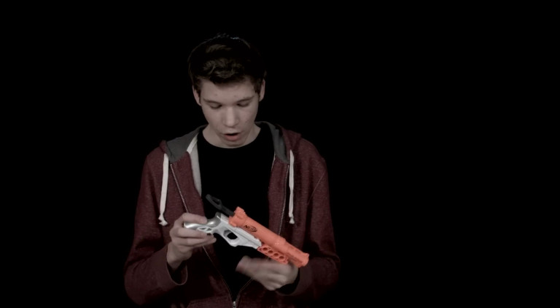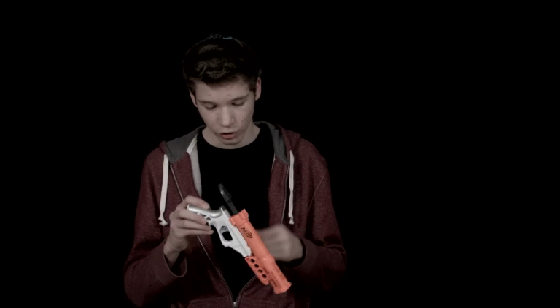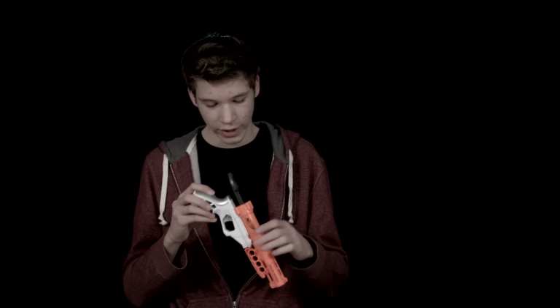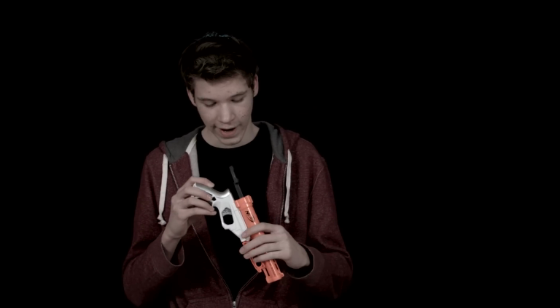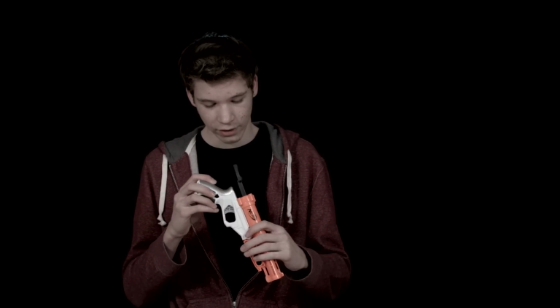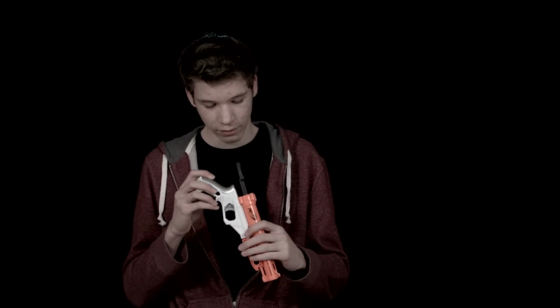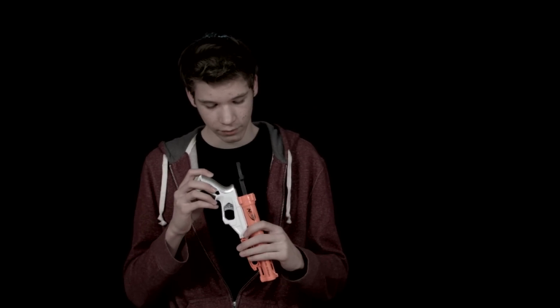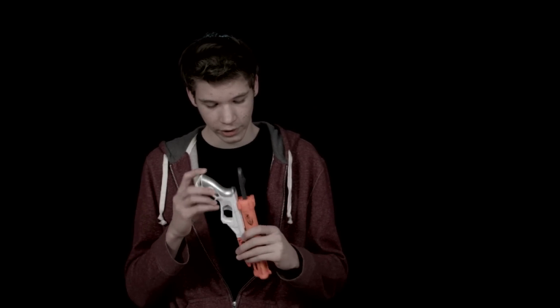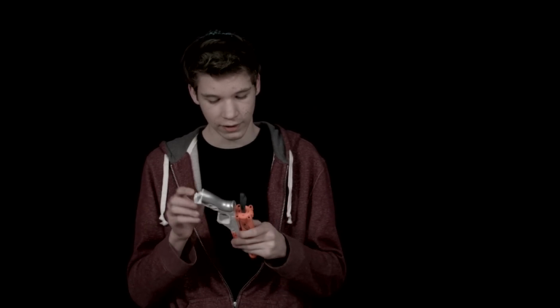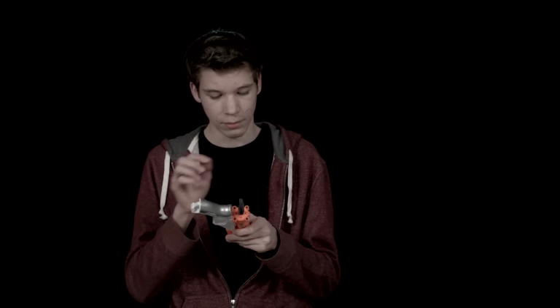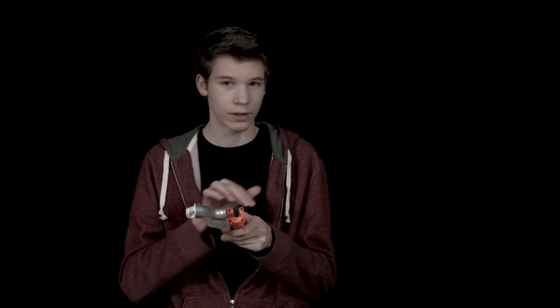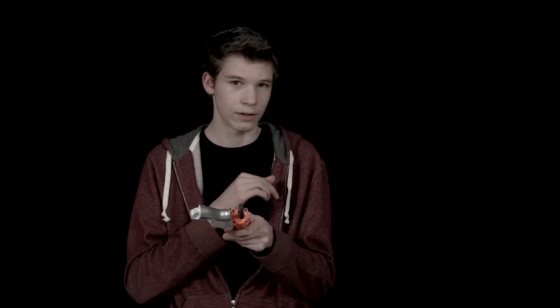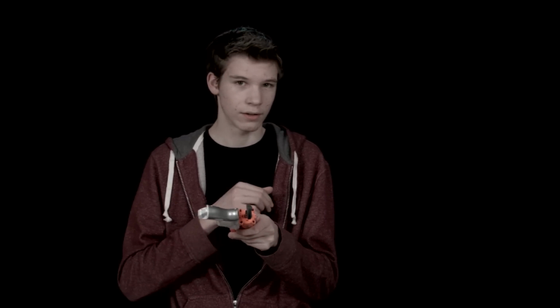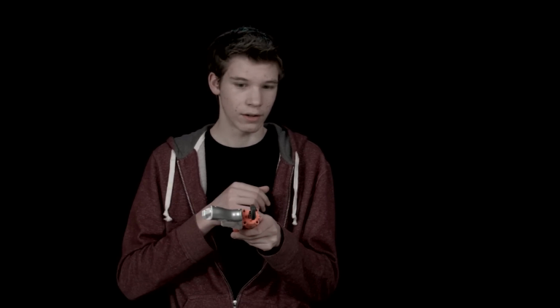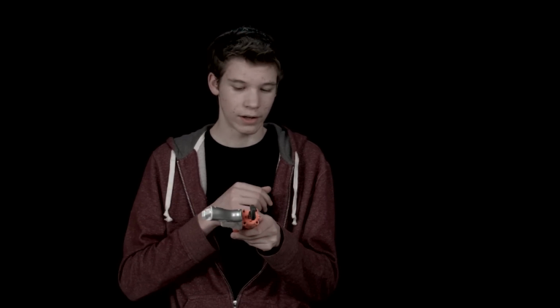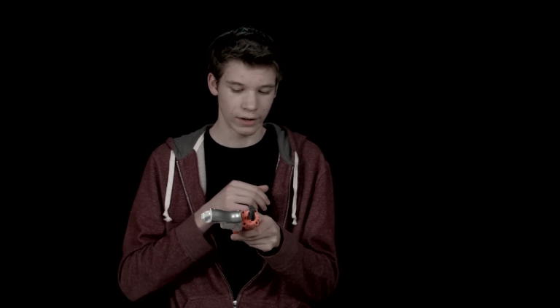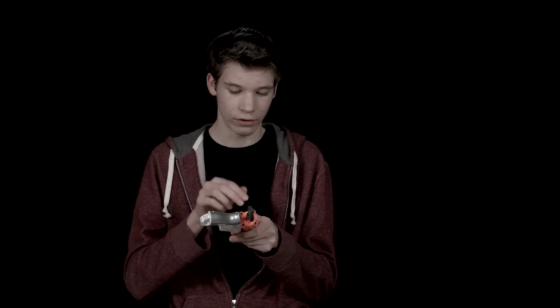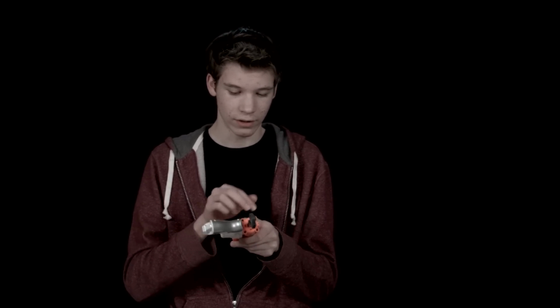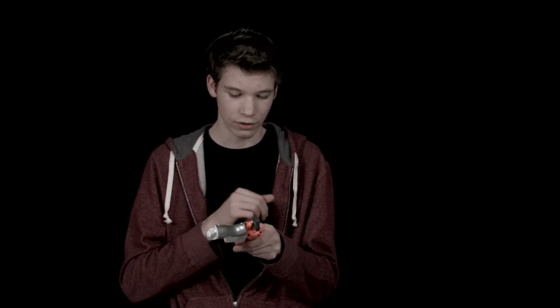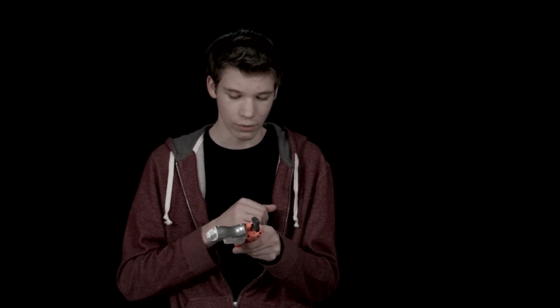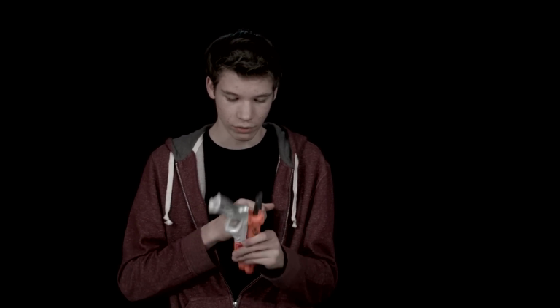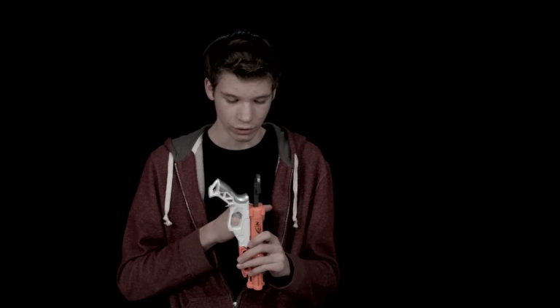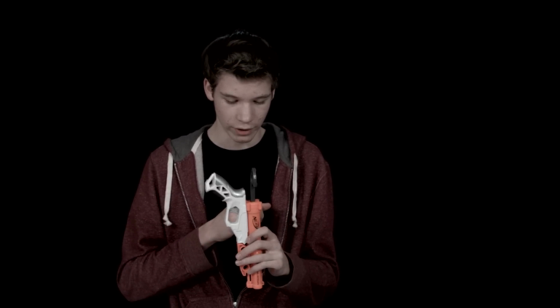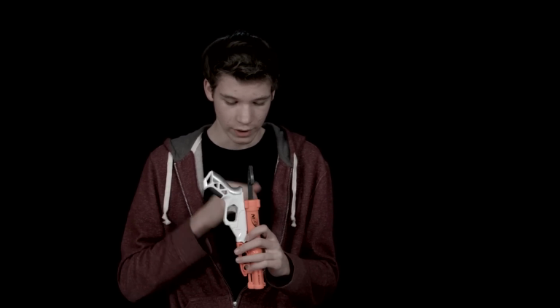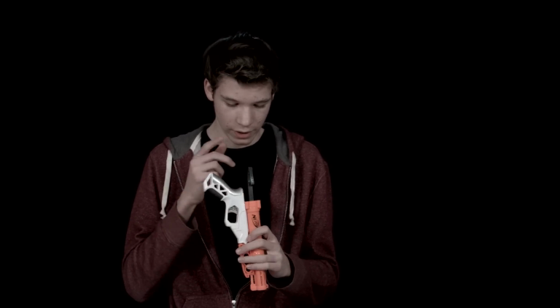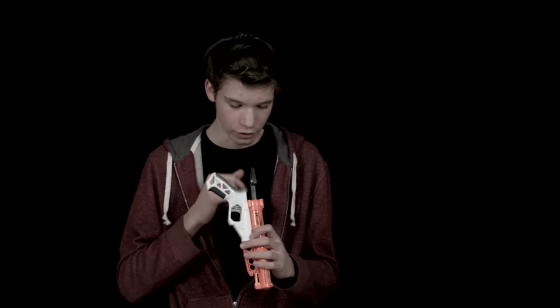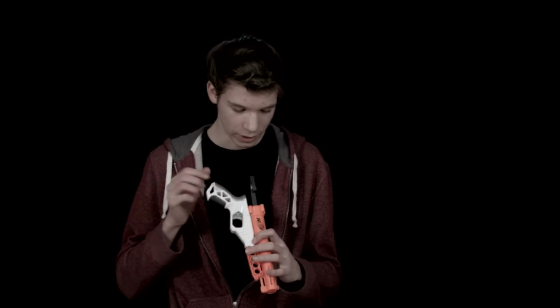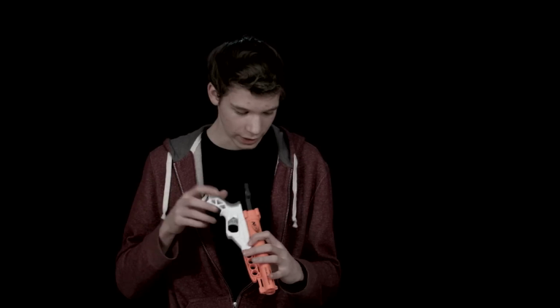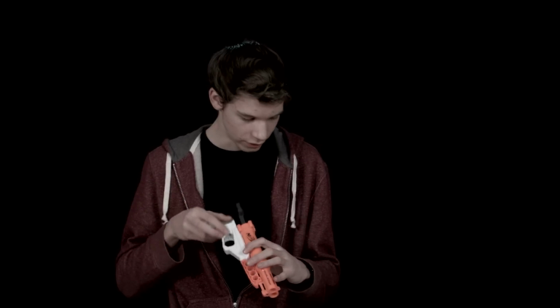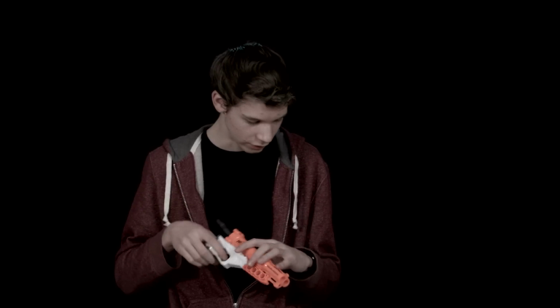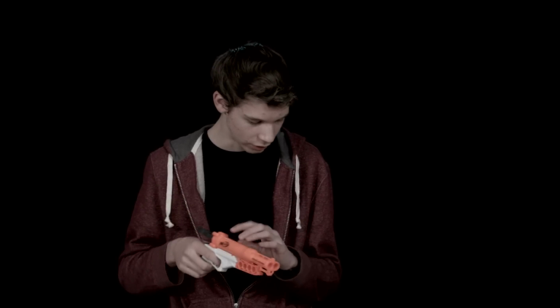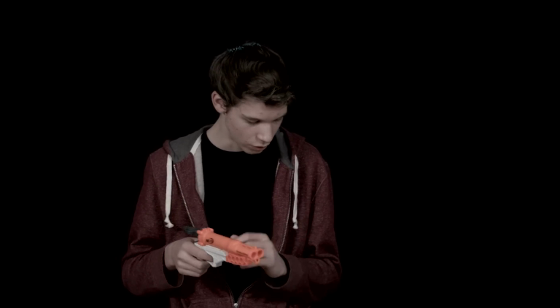It's also fairly easy to mod because it looks like it's just four screws. I'm not sure about that just yet though.